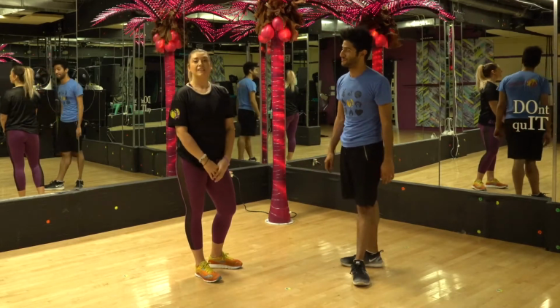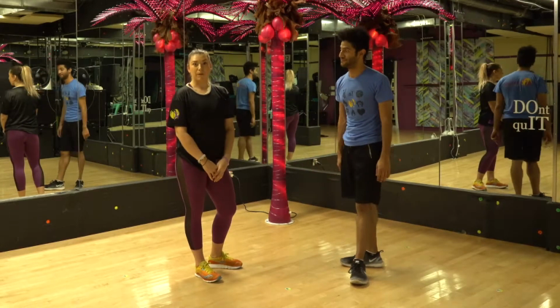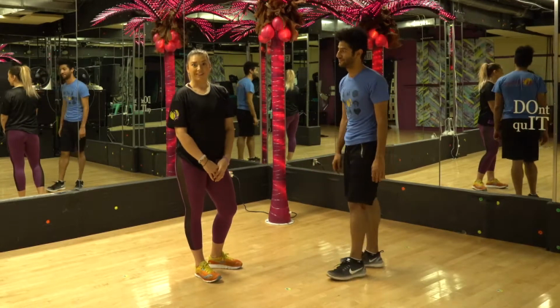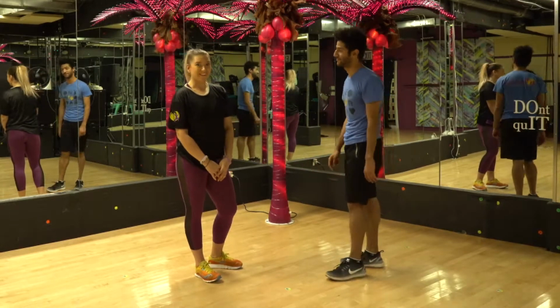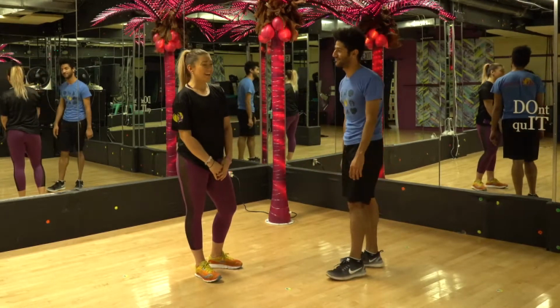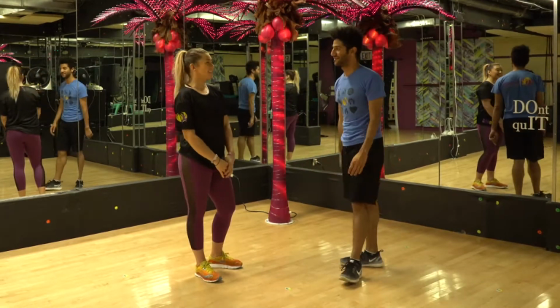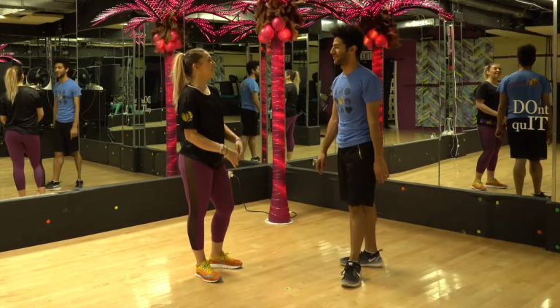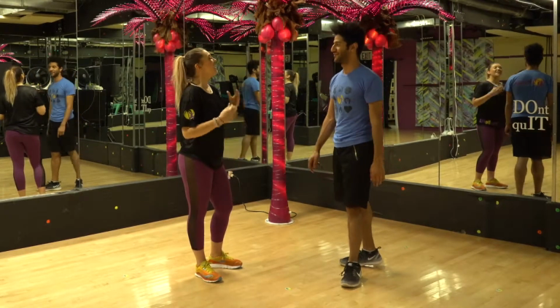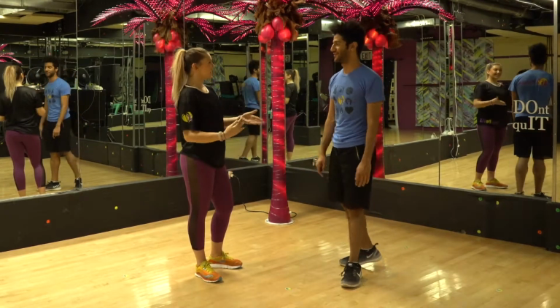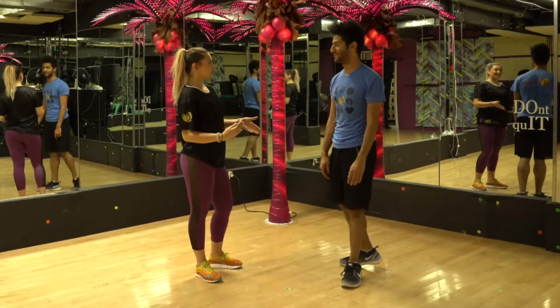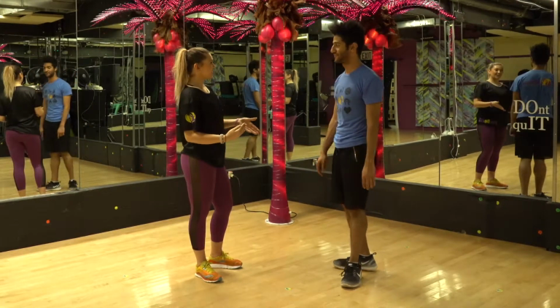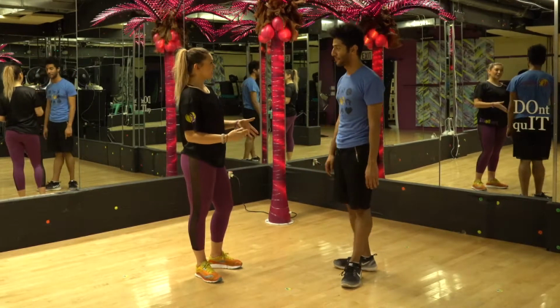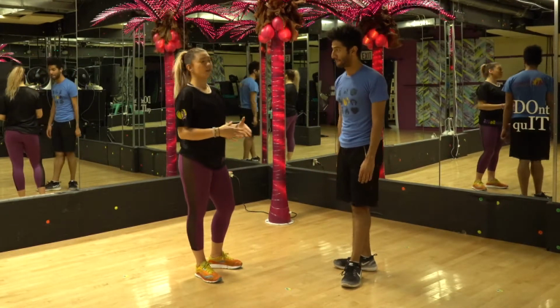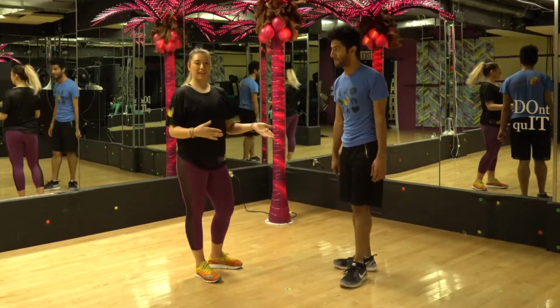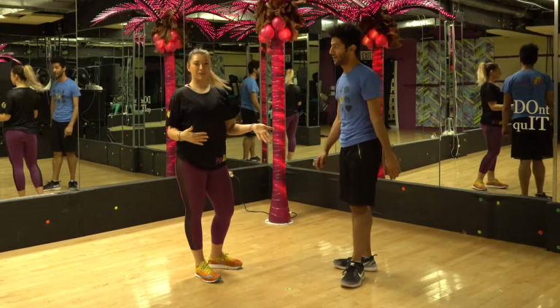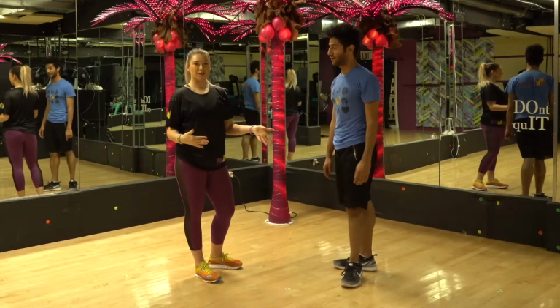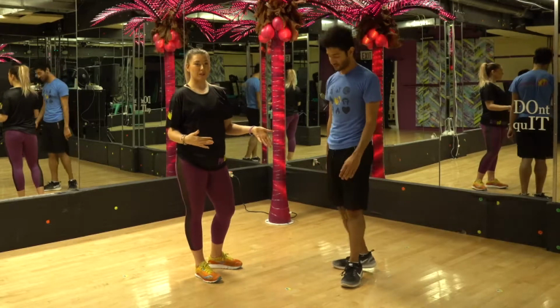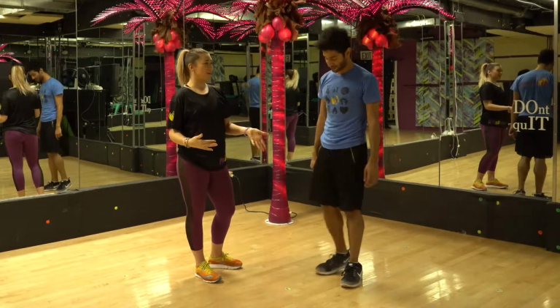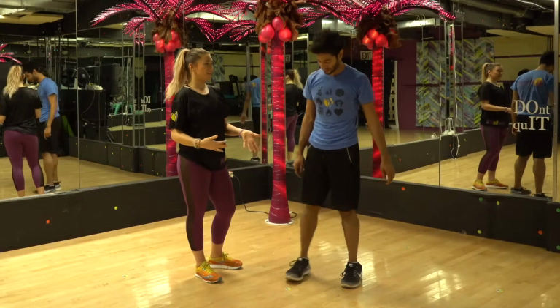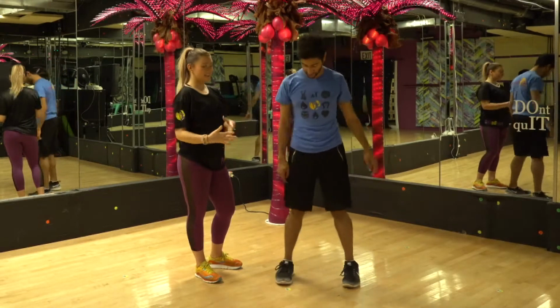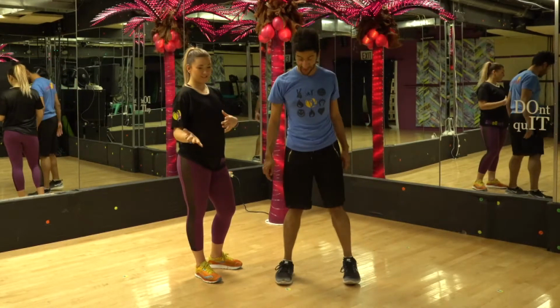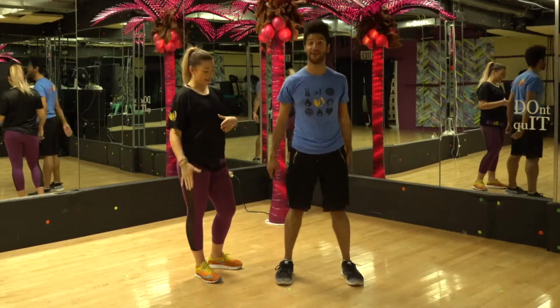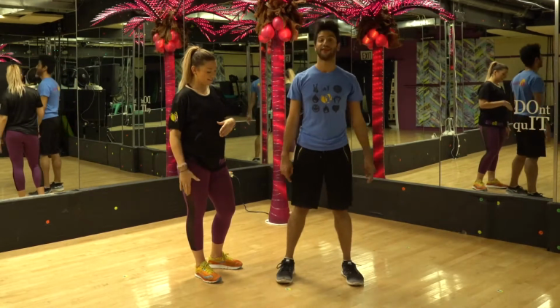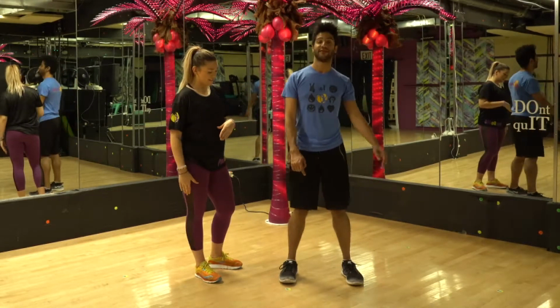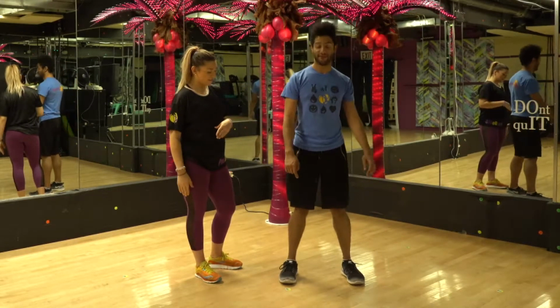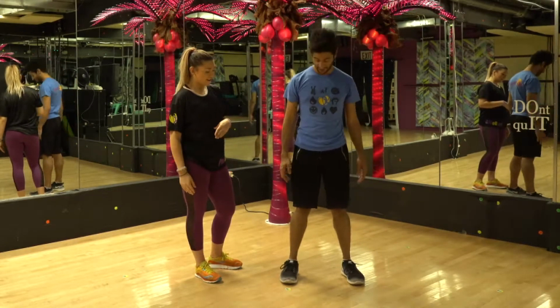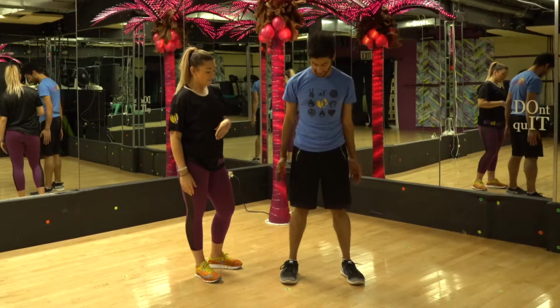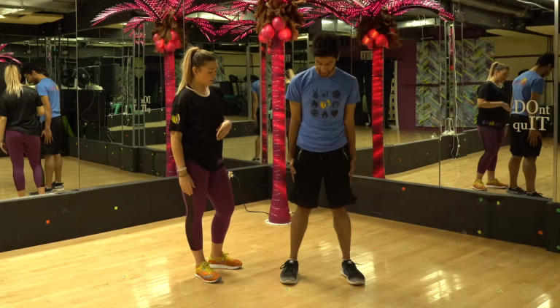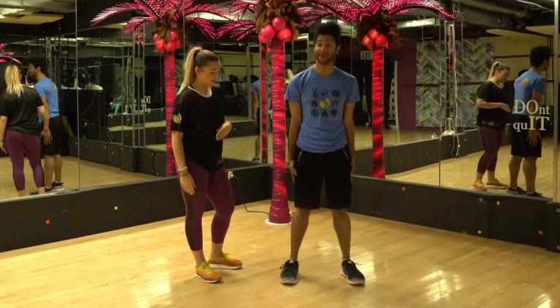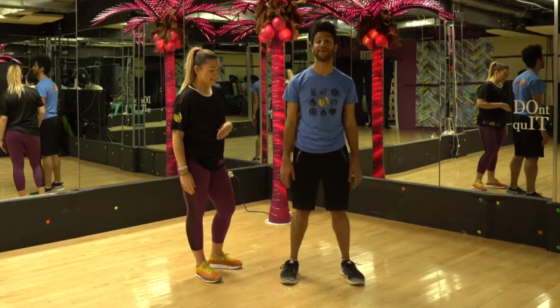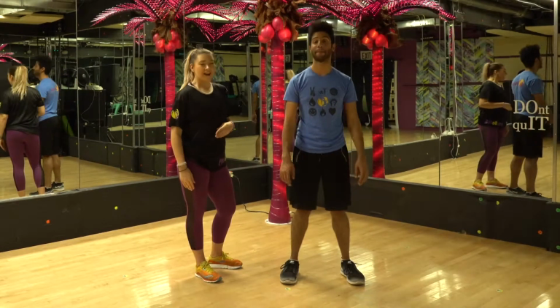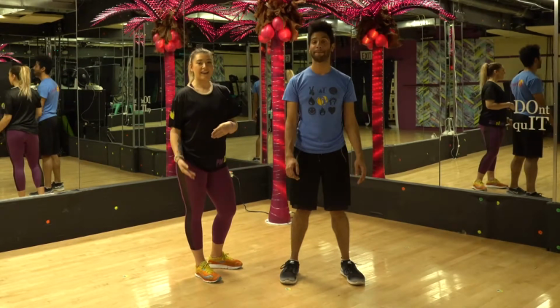This is part one. So first things first, you want to bring your feet hip to shoulder width apart. Isaac, go ahead and do that for everybody watching.